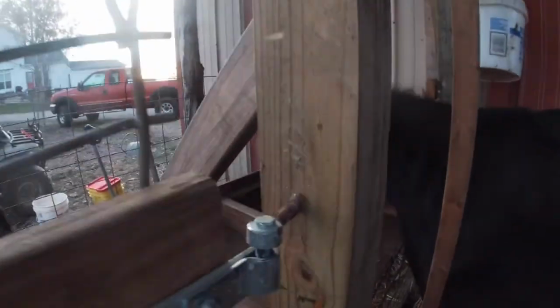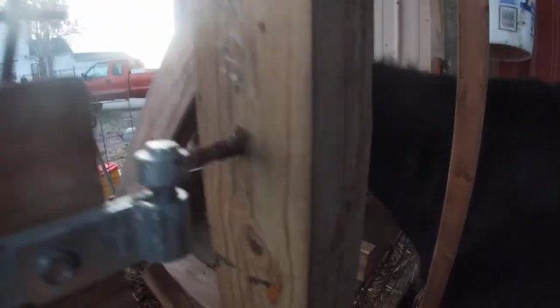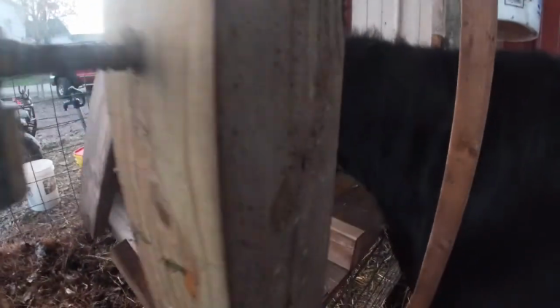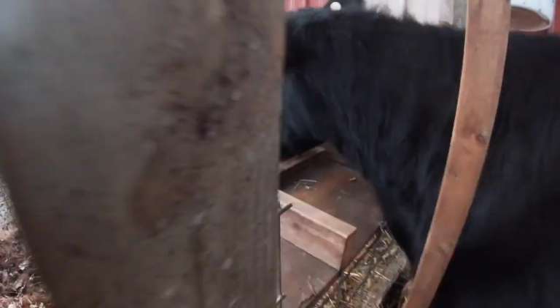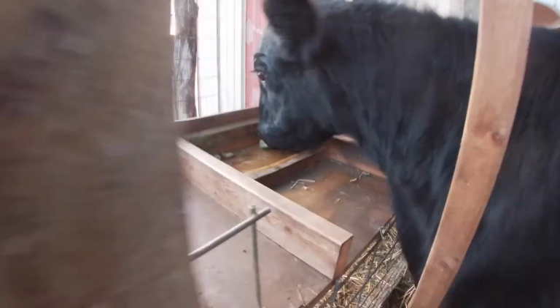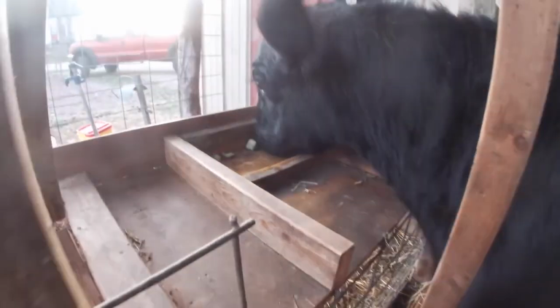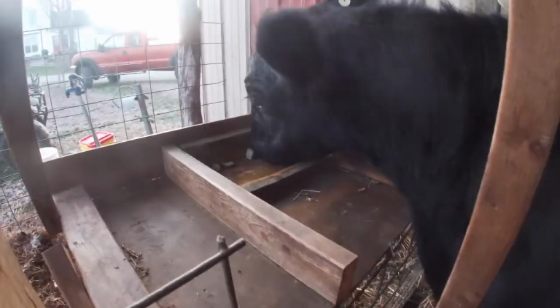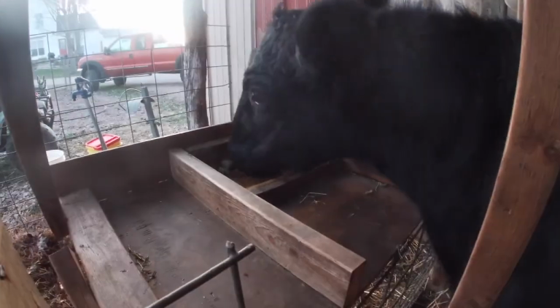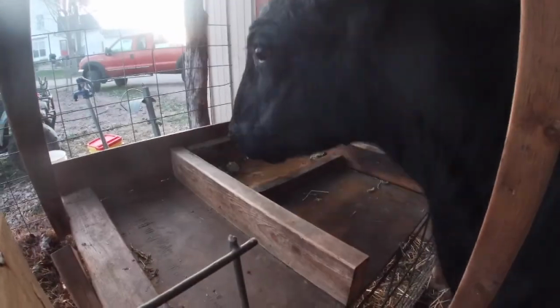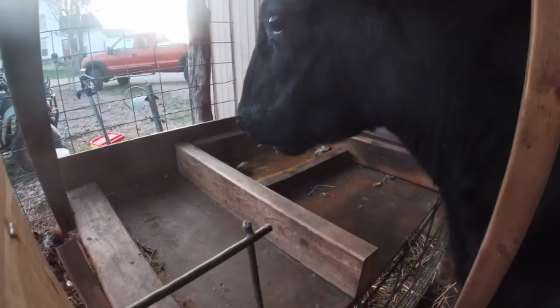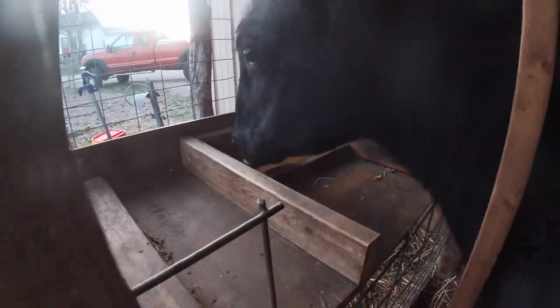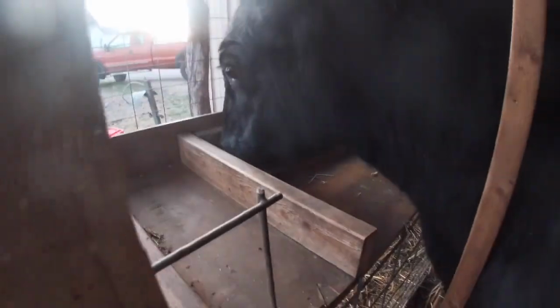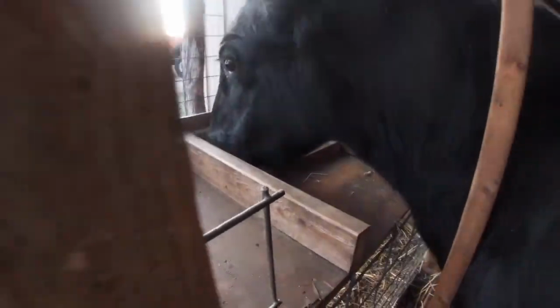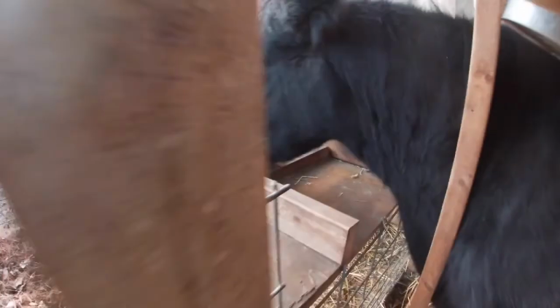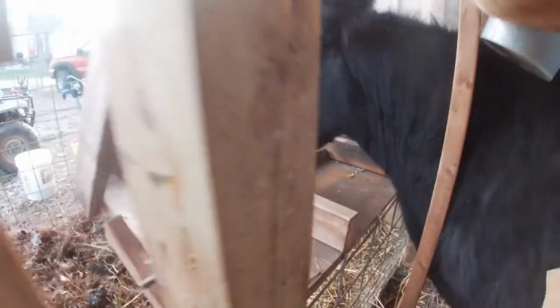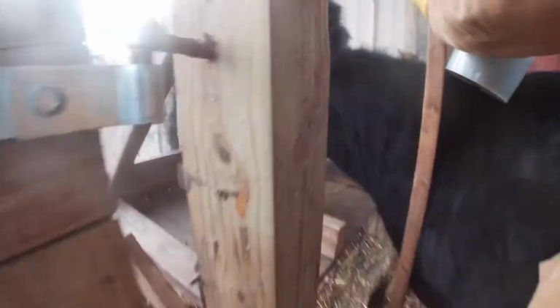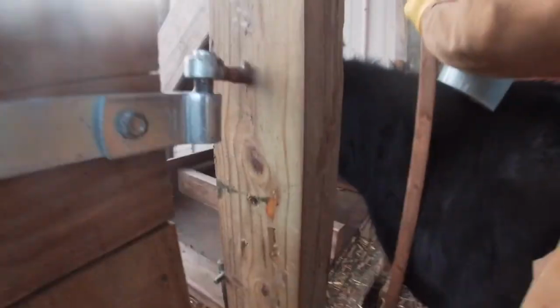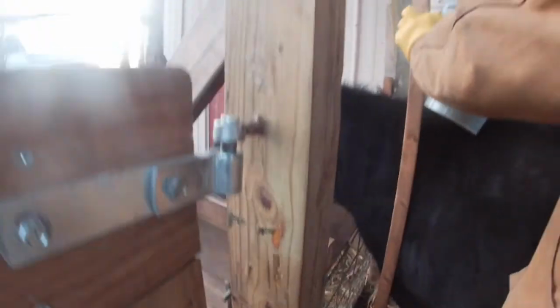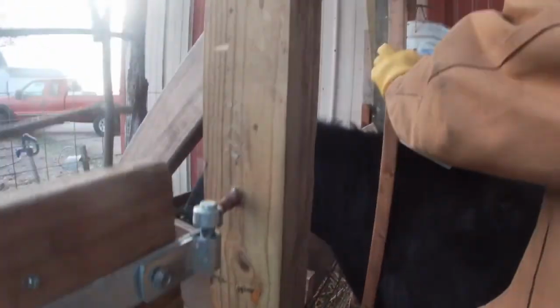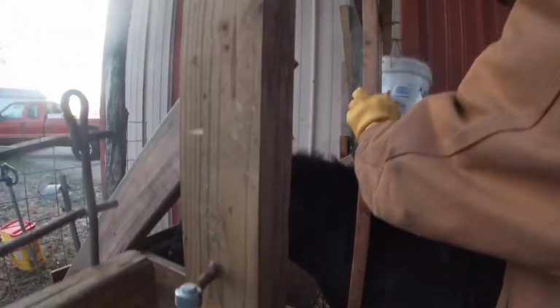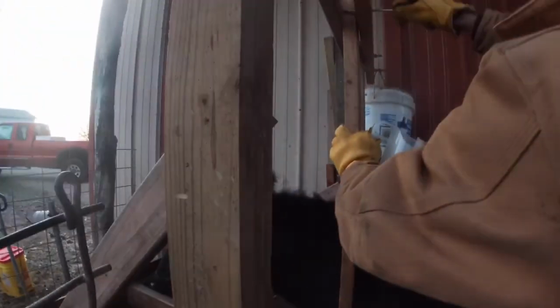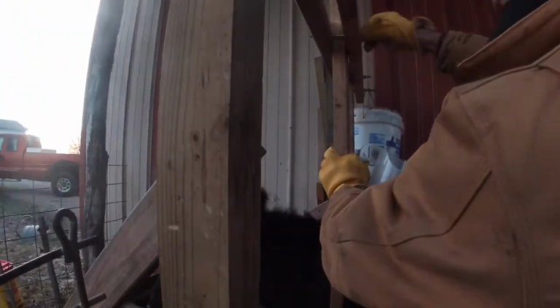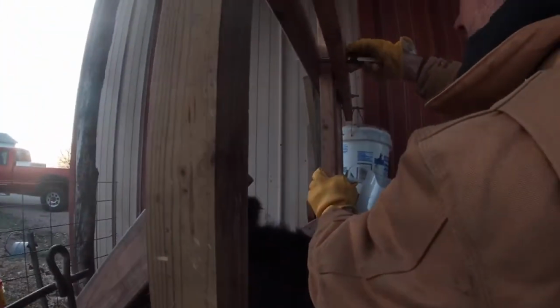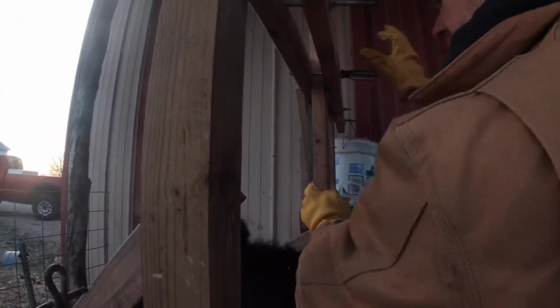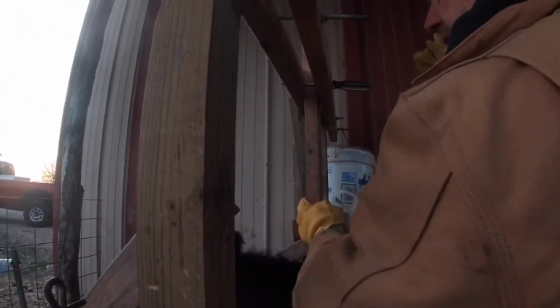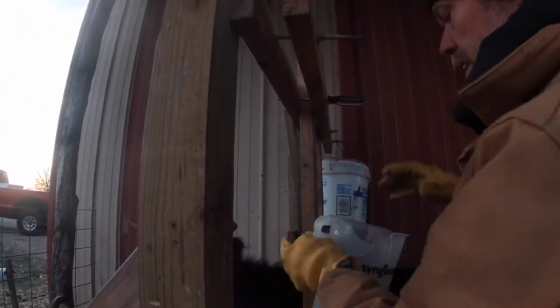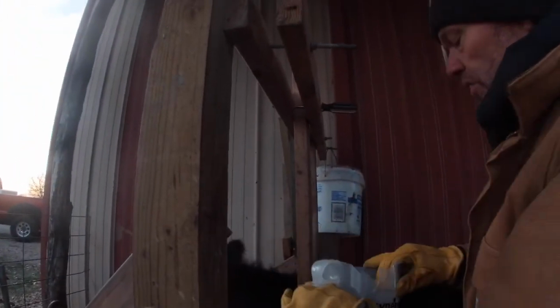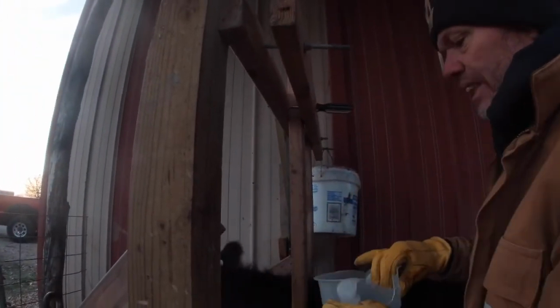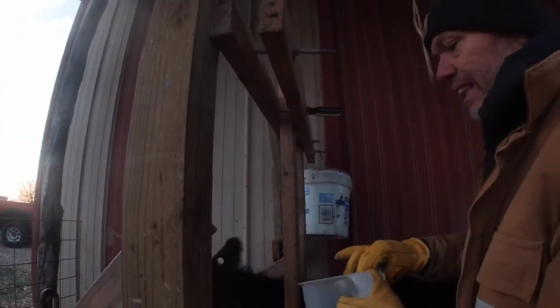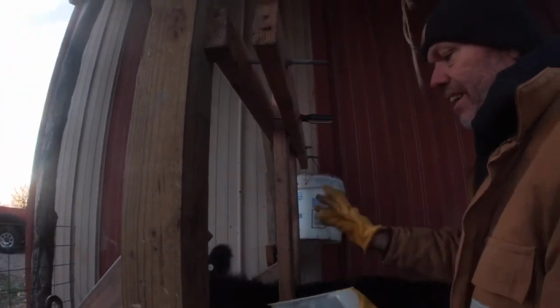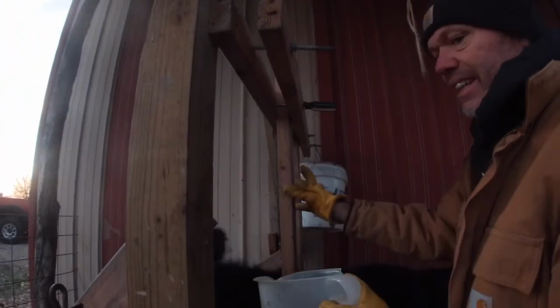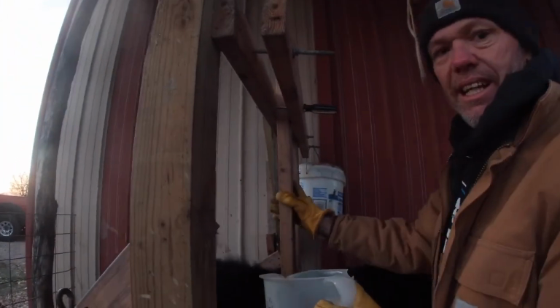Now we'll come in here and lock her in with our little homemade head gate, so she is locked in.